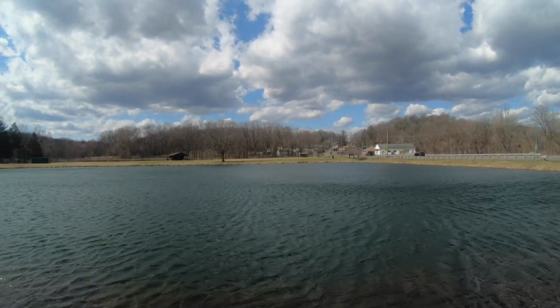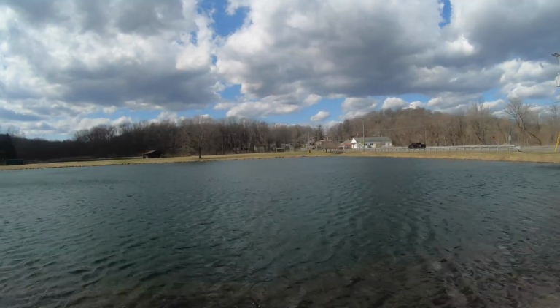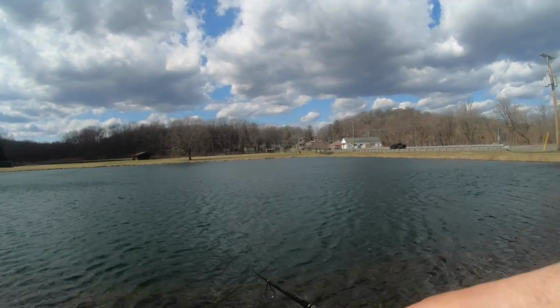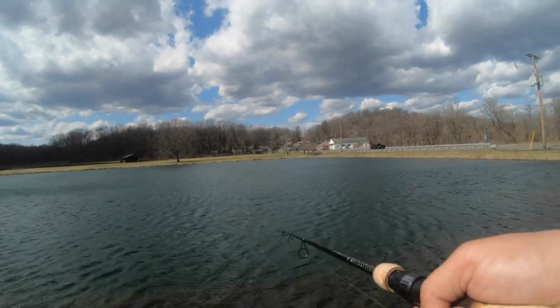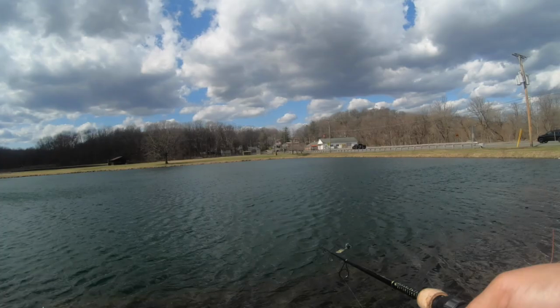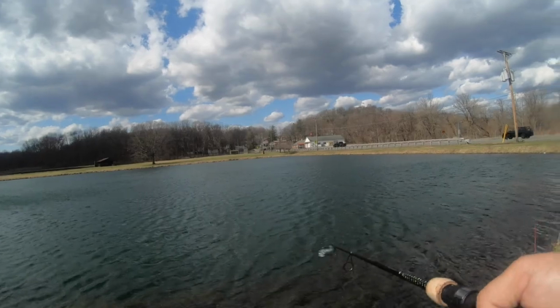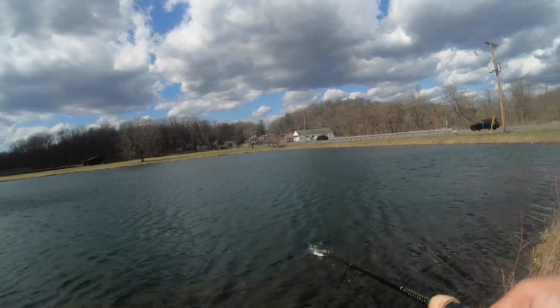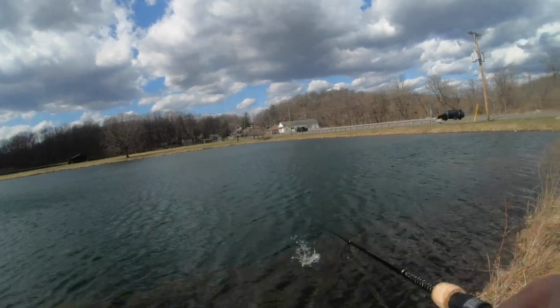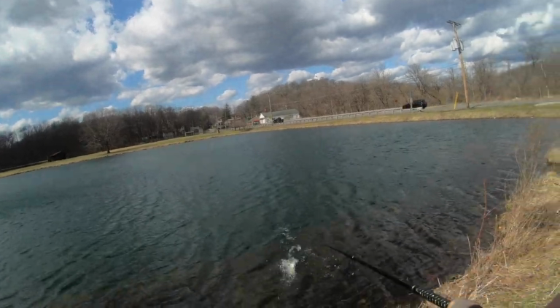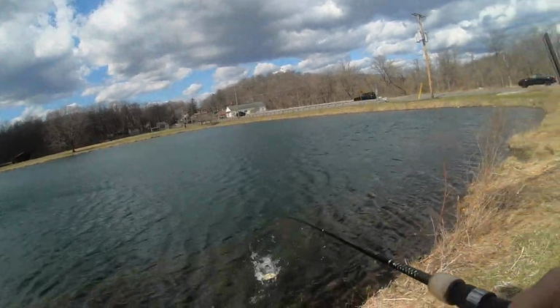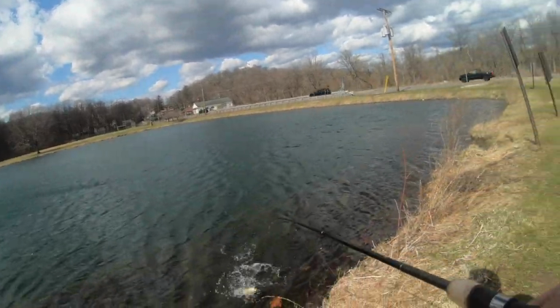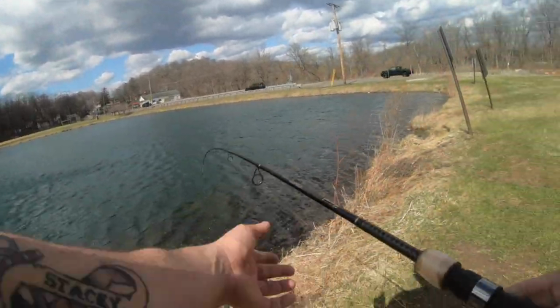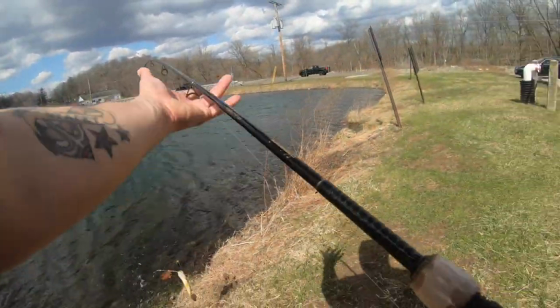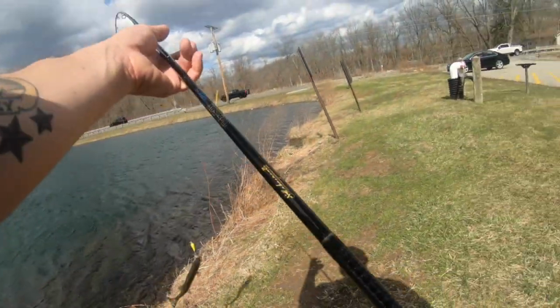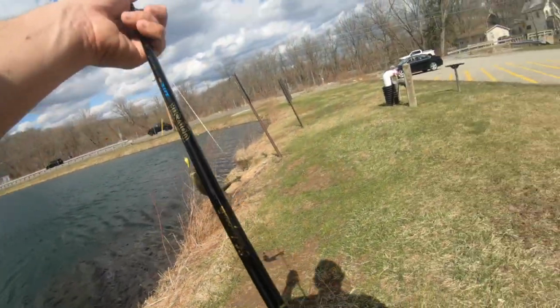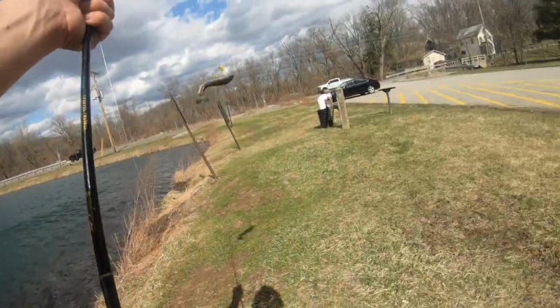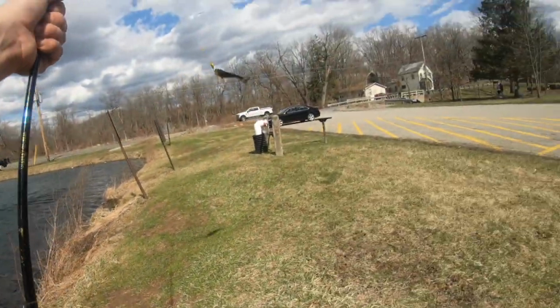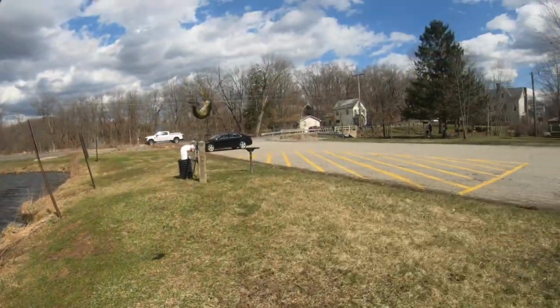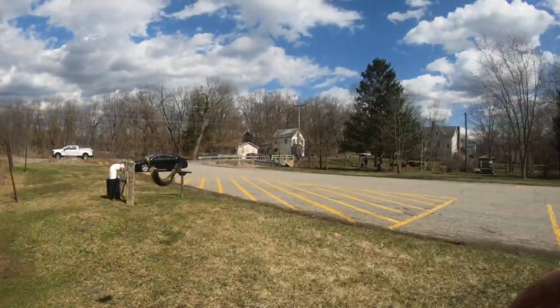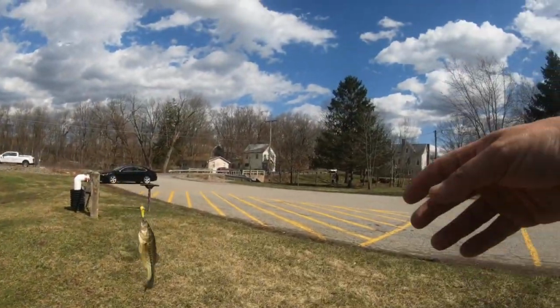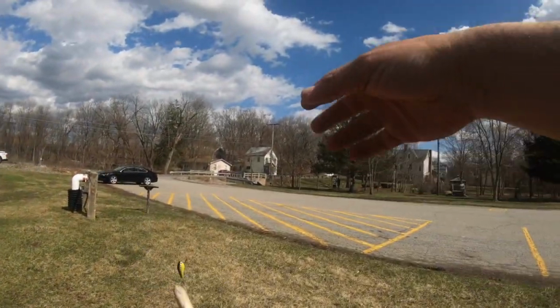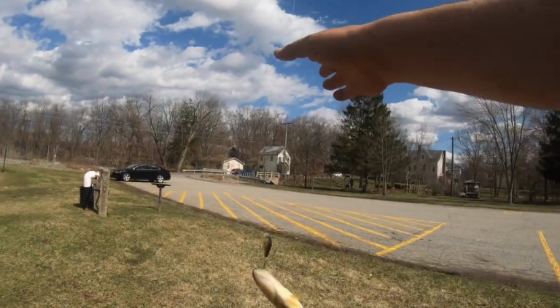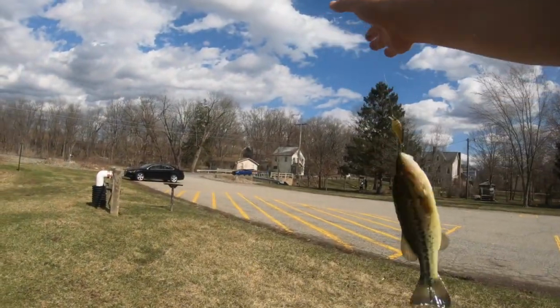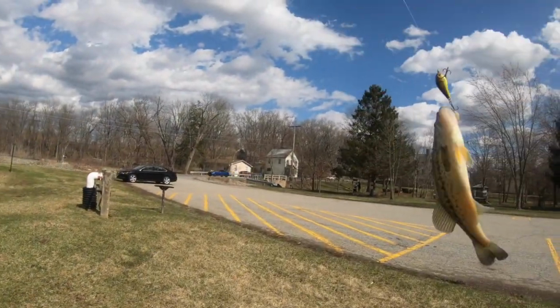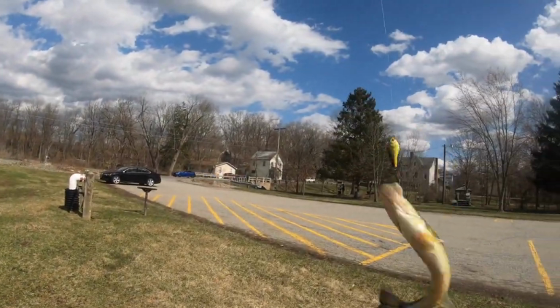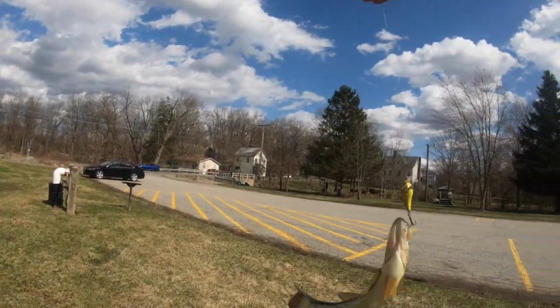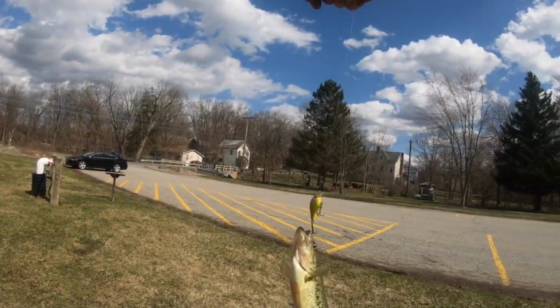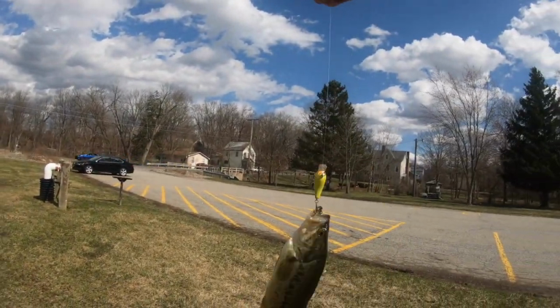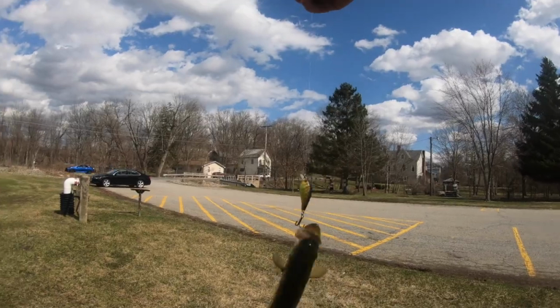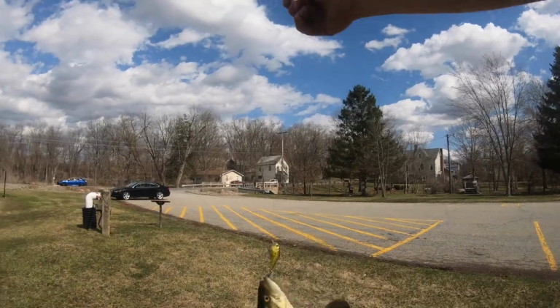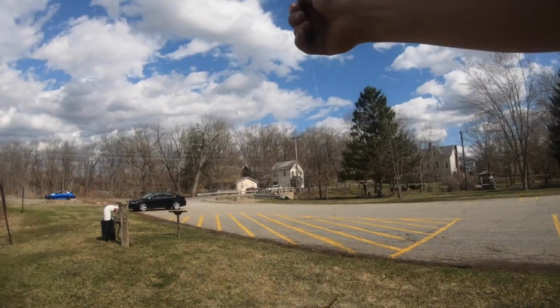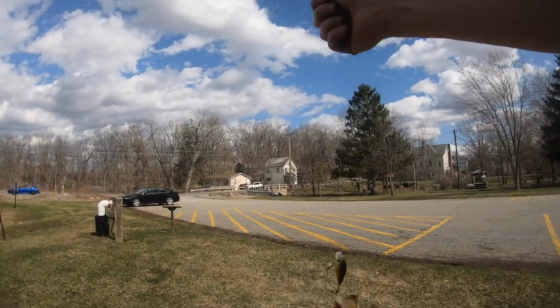Another one — two casts later, a bass, guys. A little bass on the crankbait.